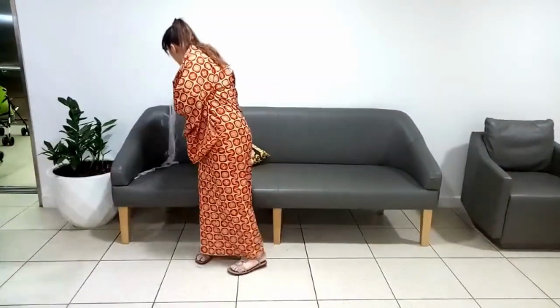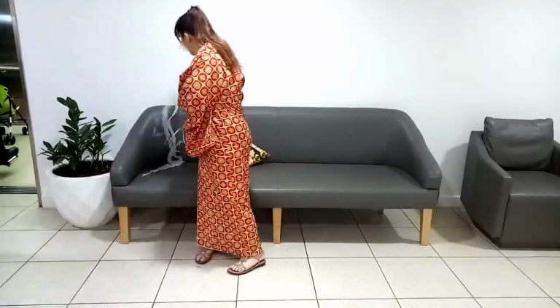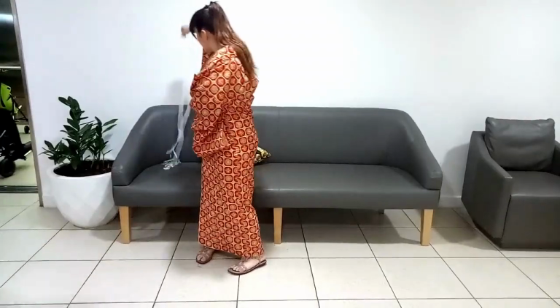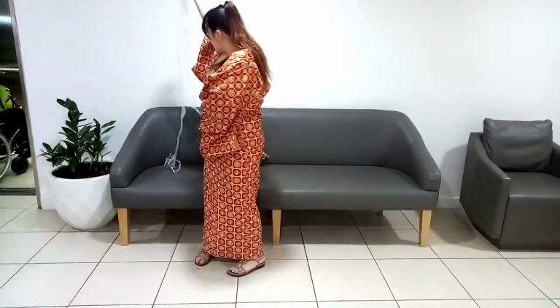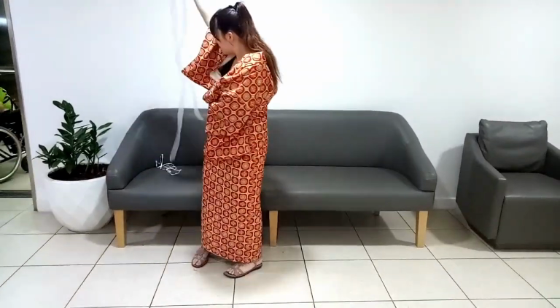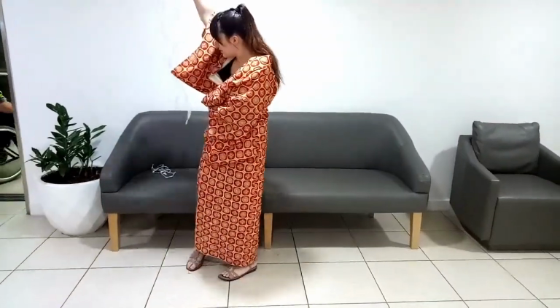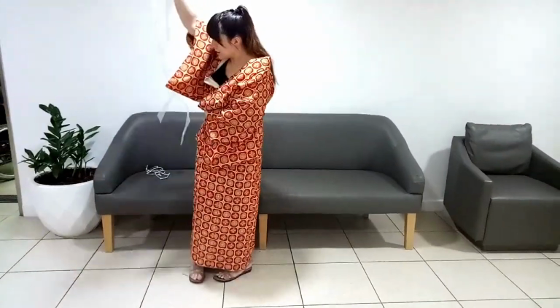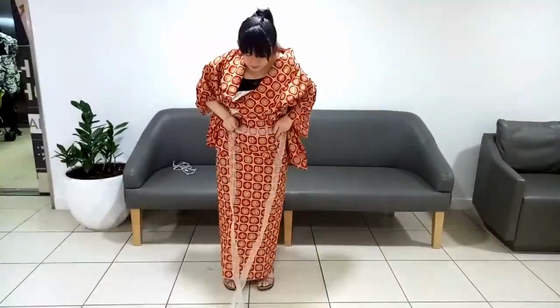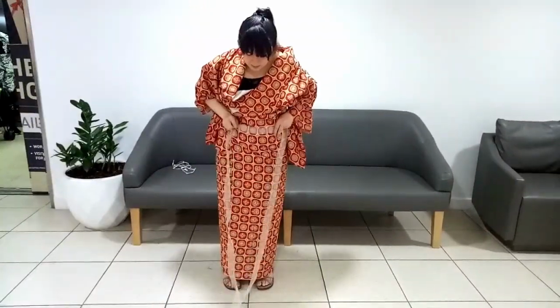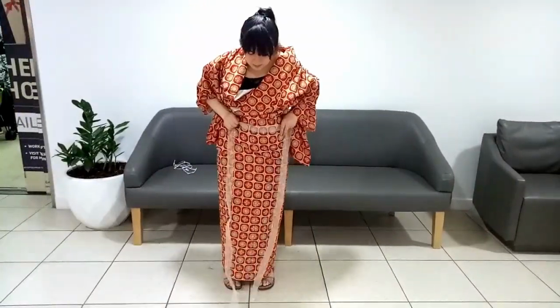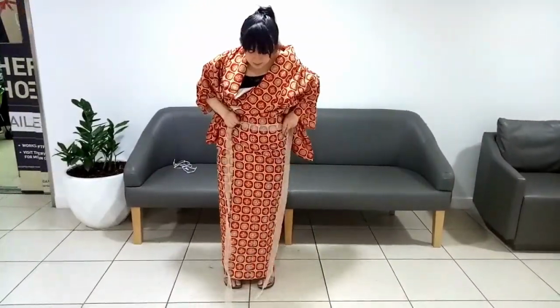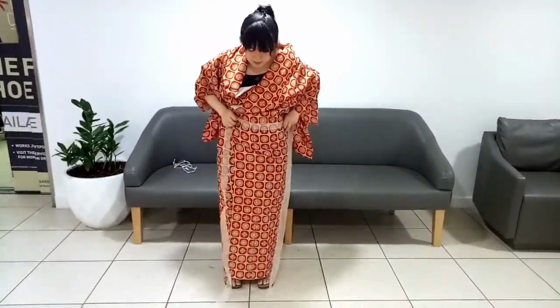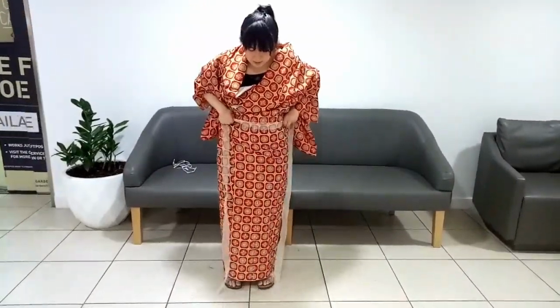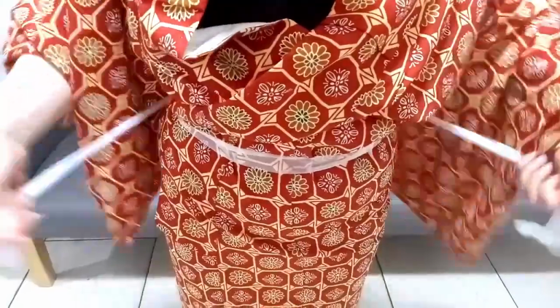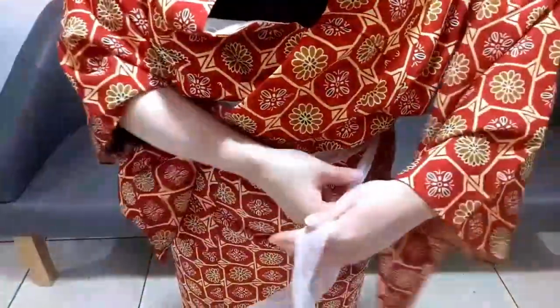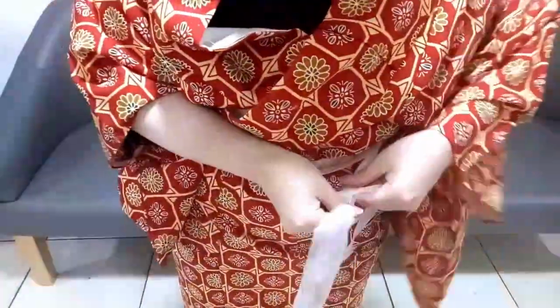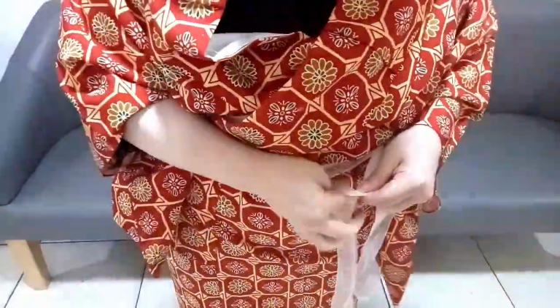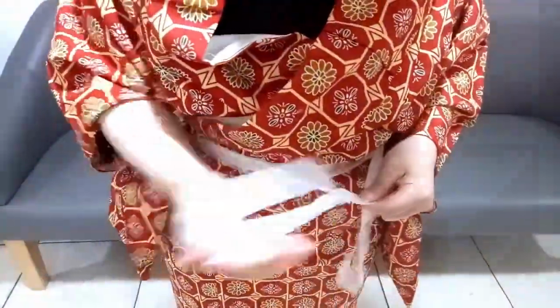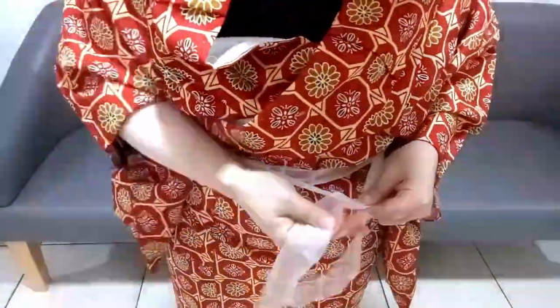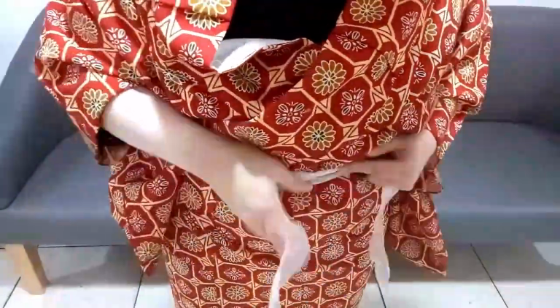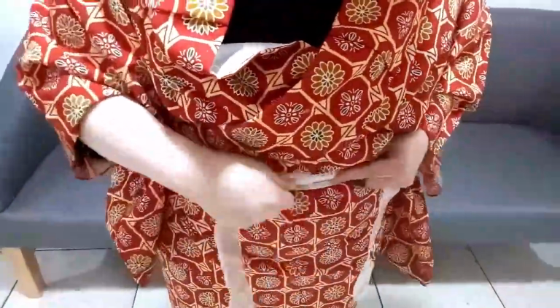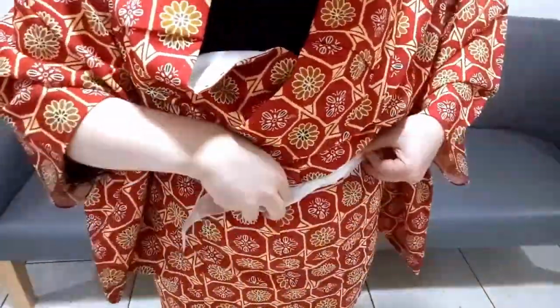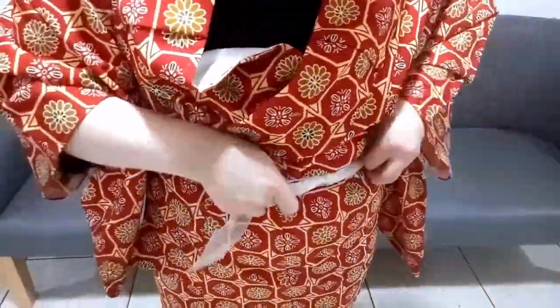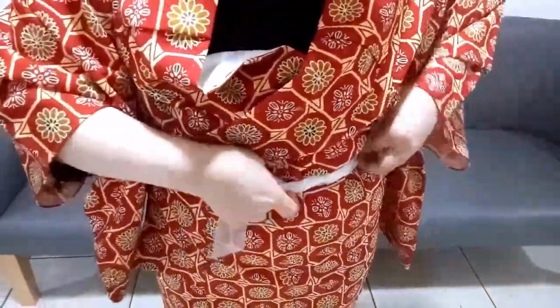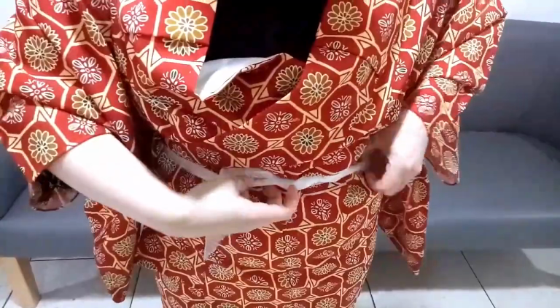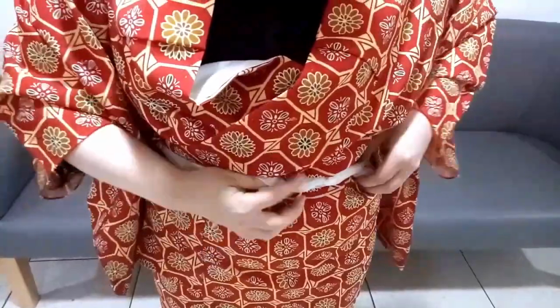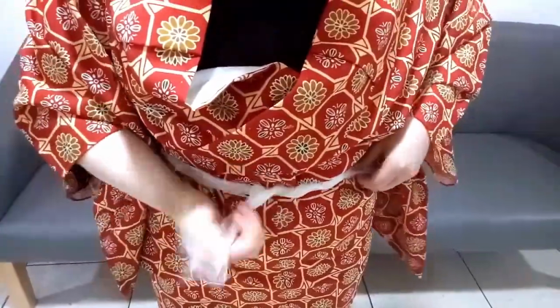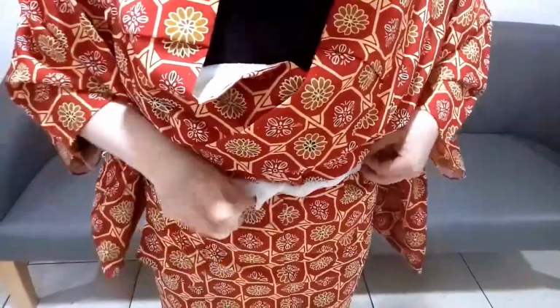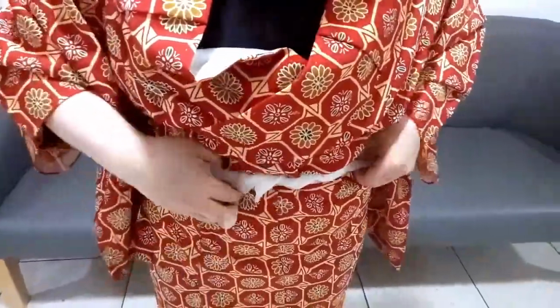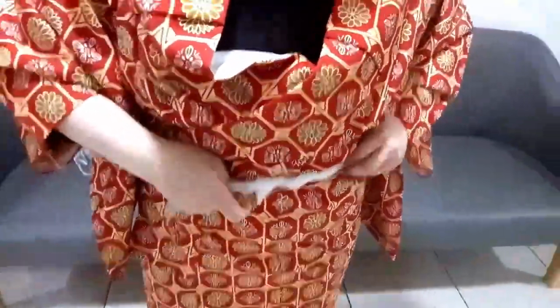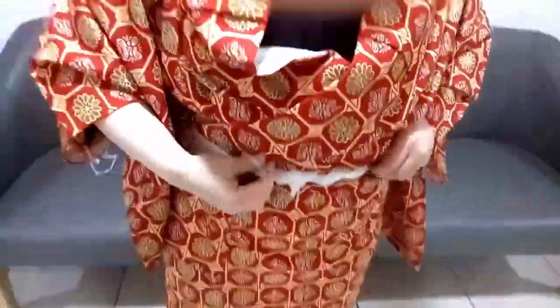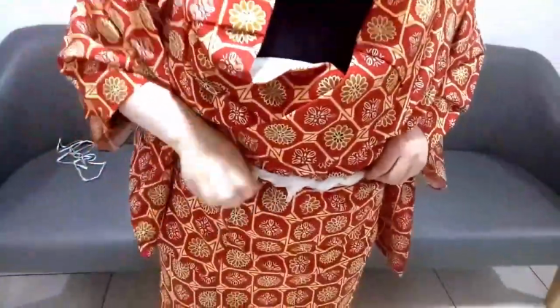Take one of the lengths of ribbon and use it to tie the skirt in place. You want to wrap the ribbon around itself so that none of it hangs down.